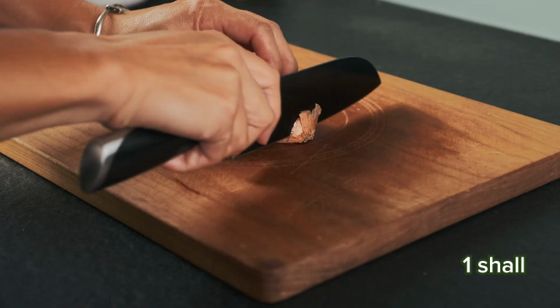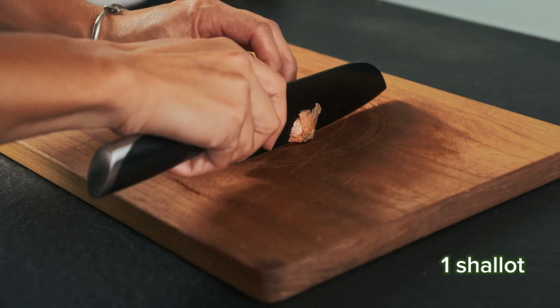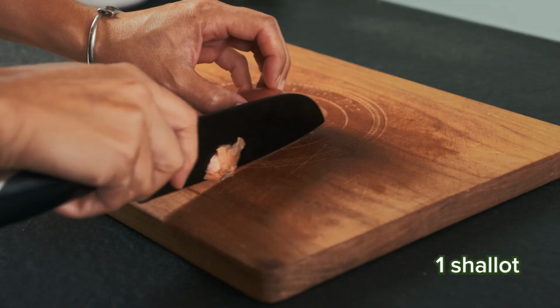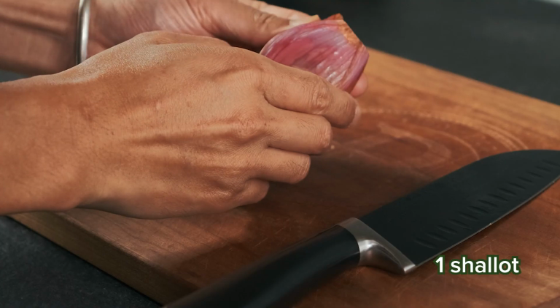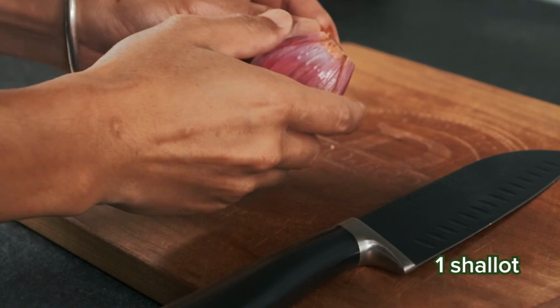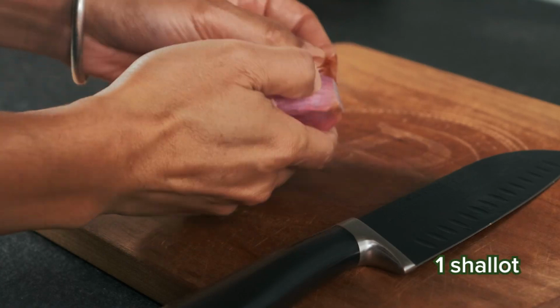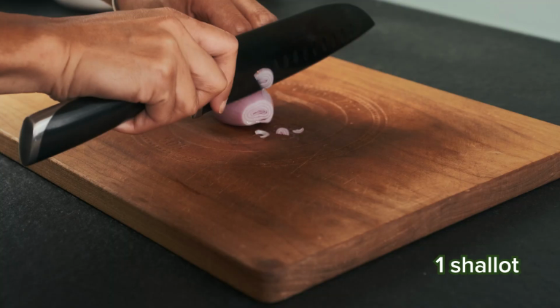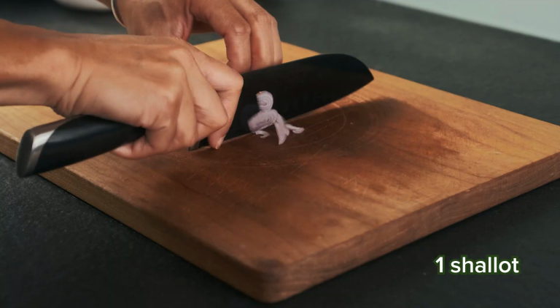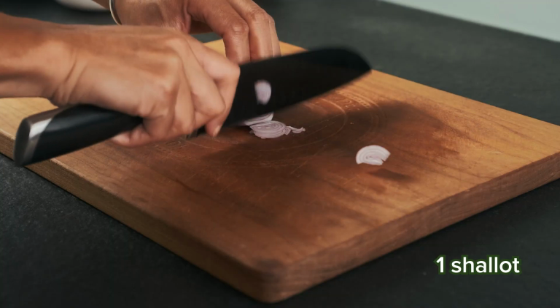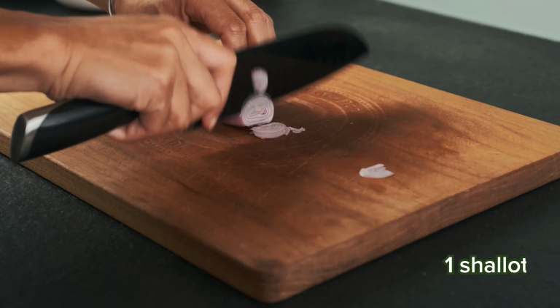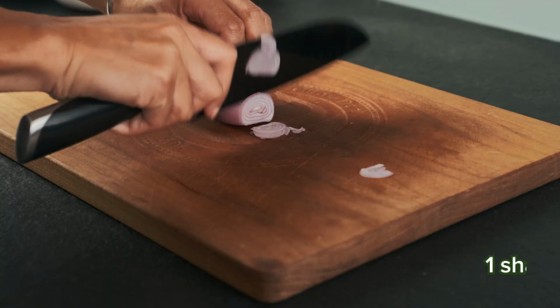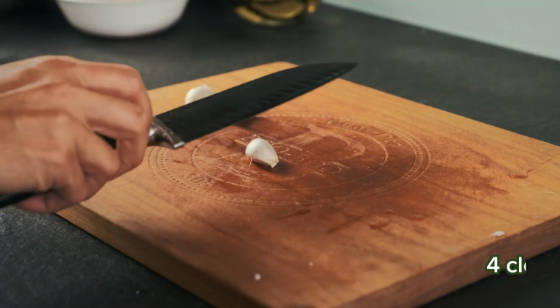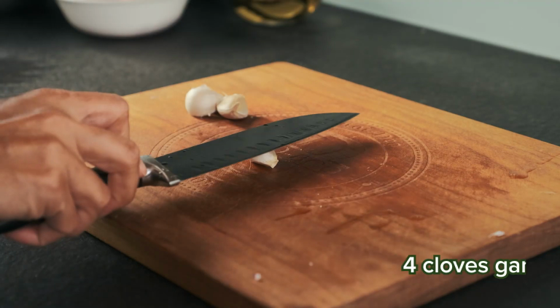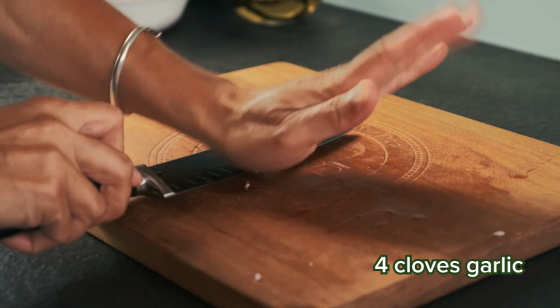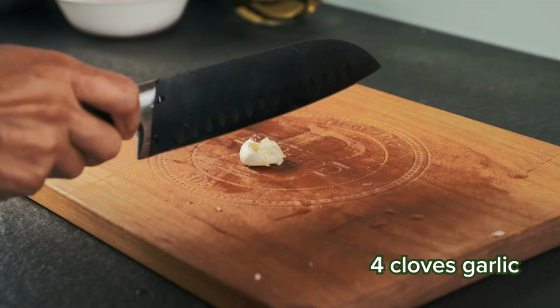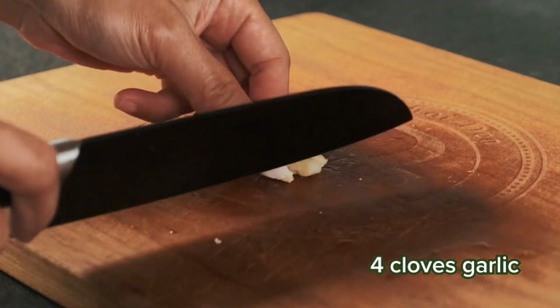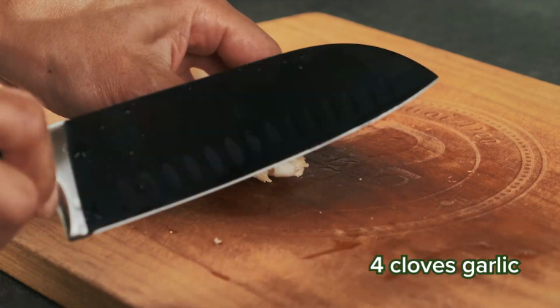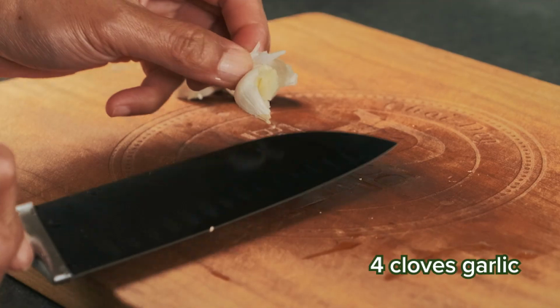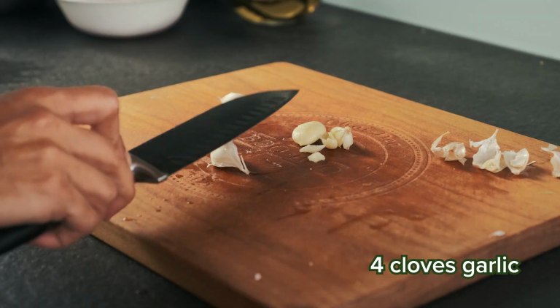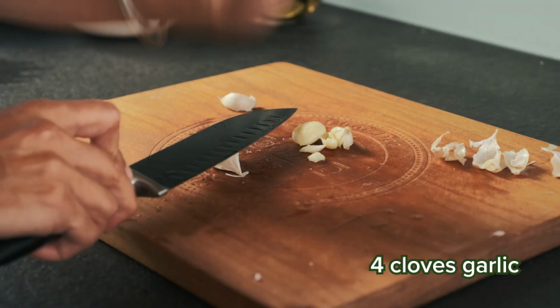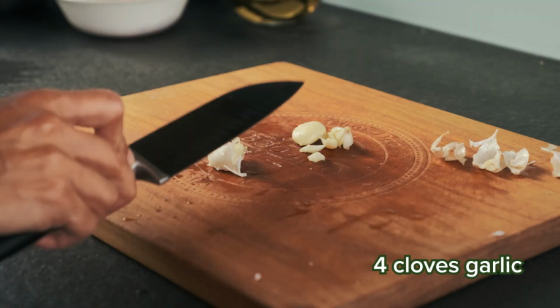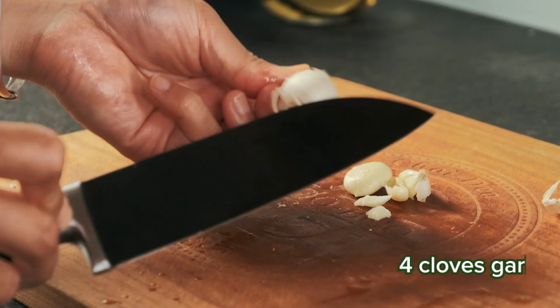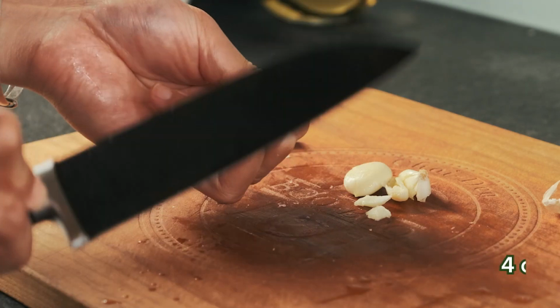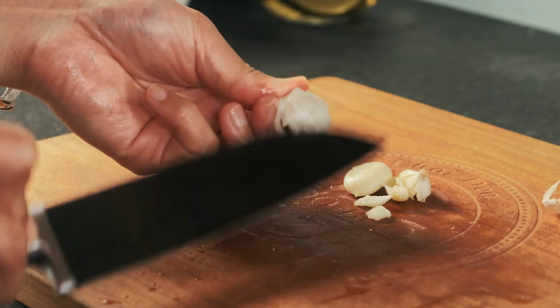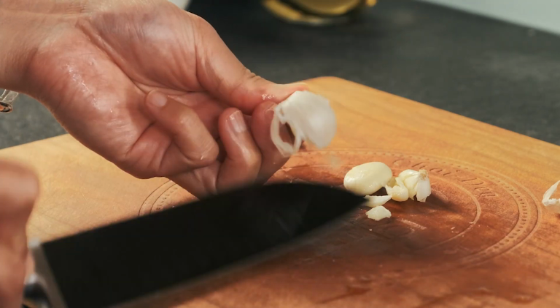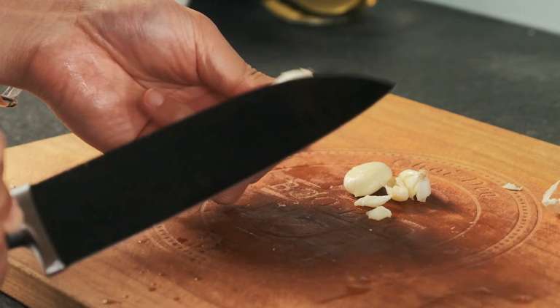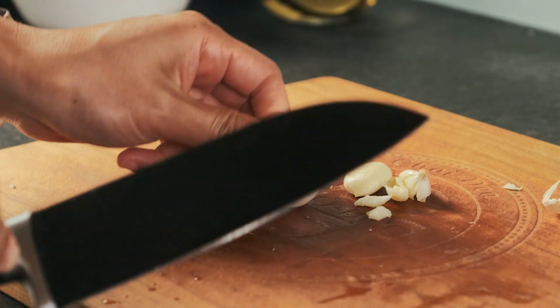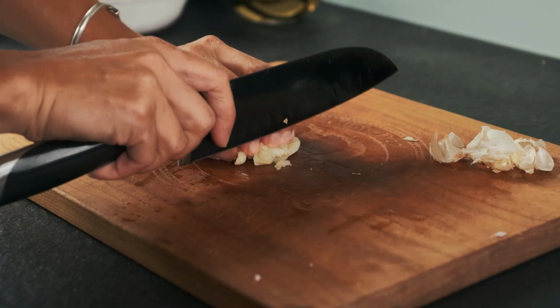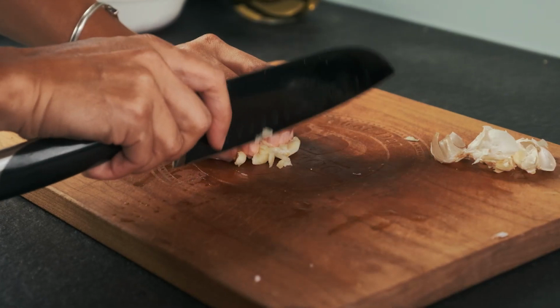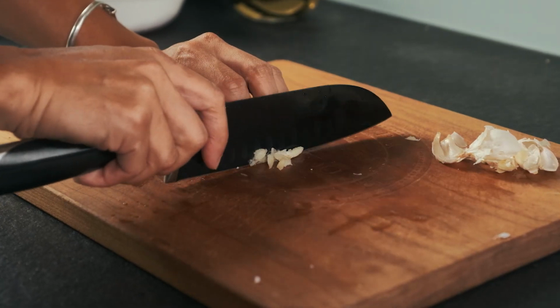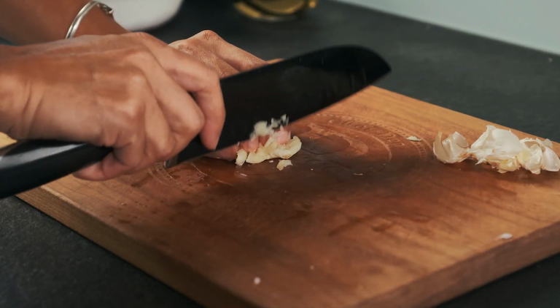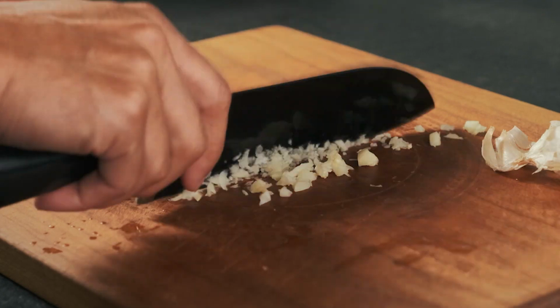Next up, cut some shallots. And really mince that garlic. I'm just messing around here with the garlic, but gotta keep cooking fun, right?